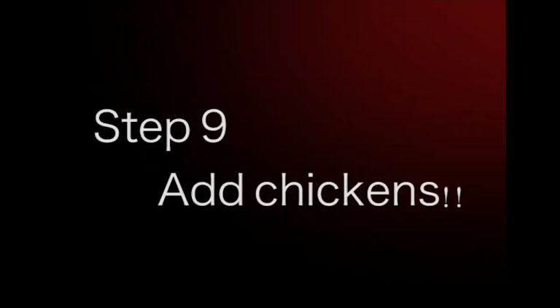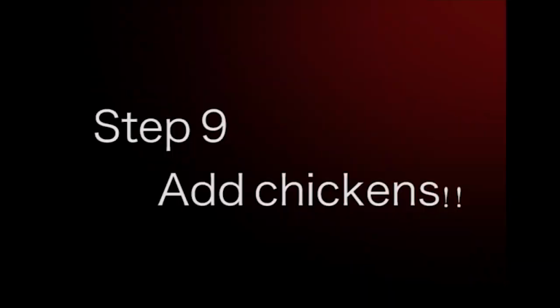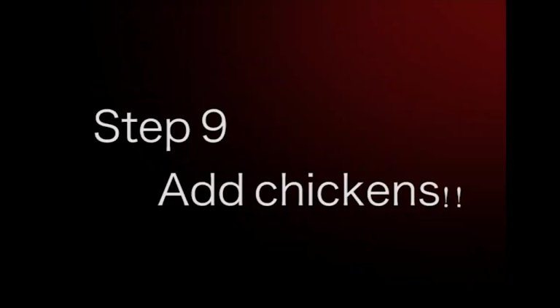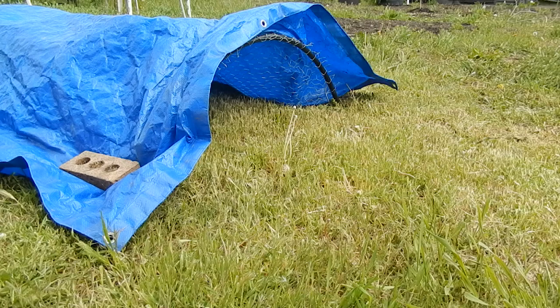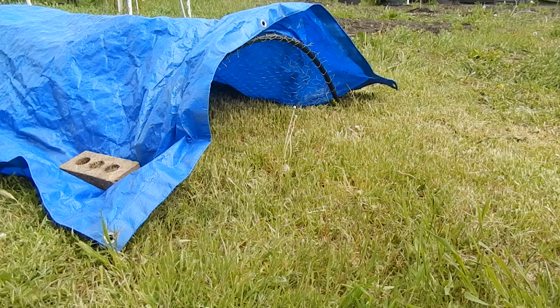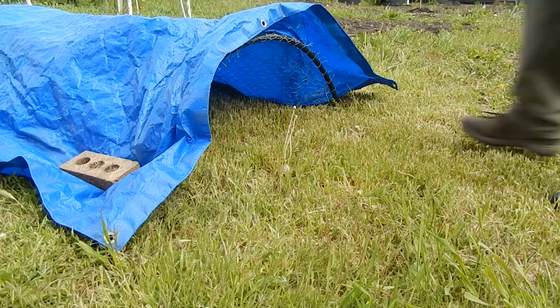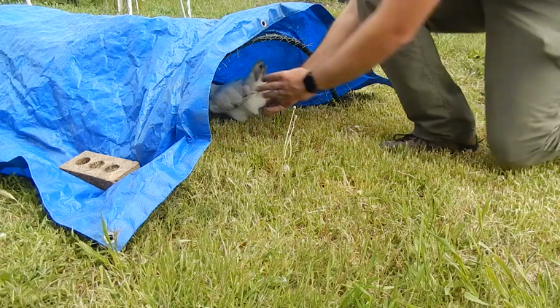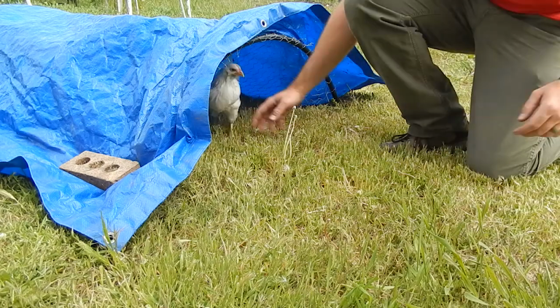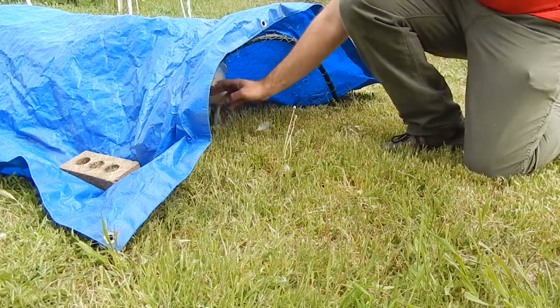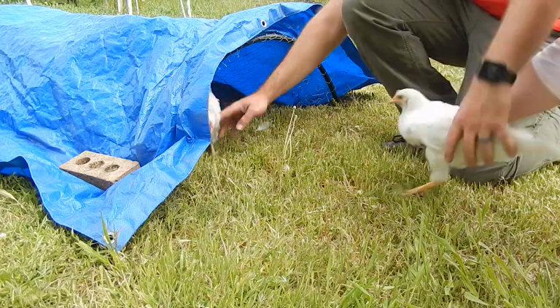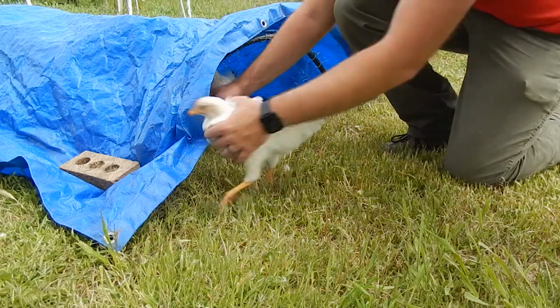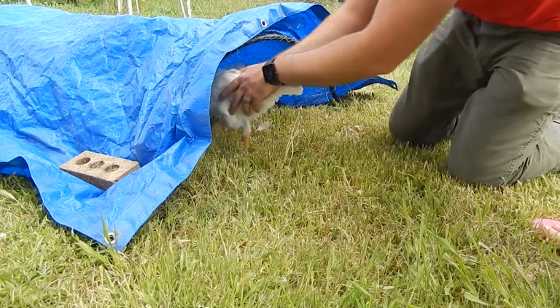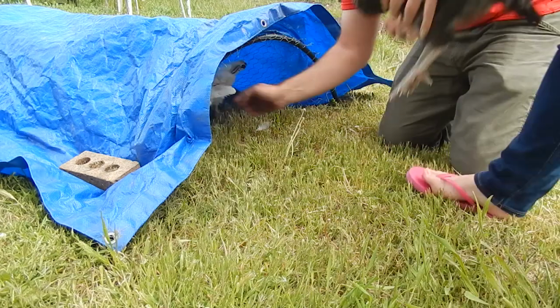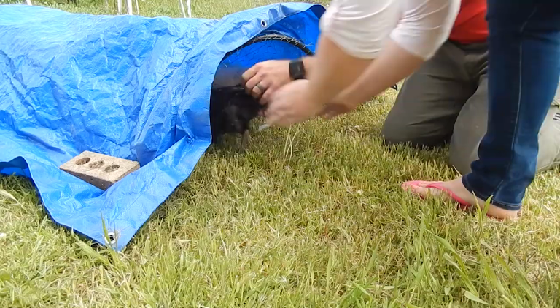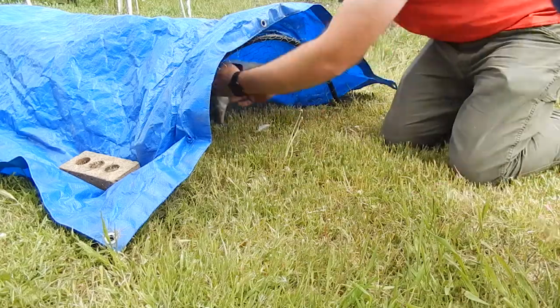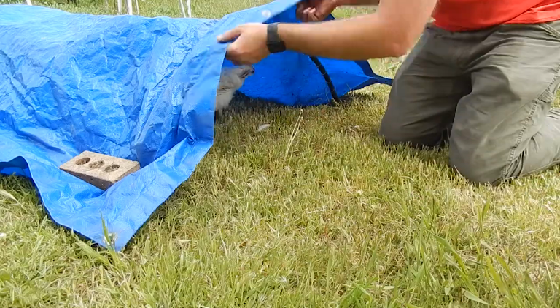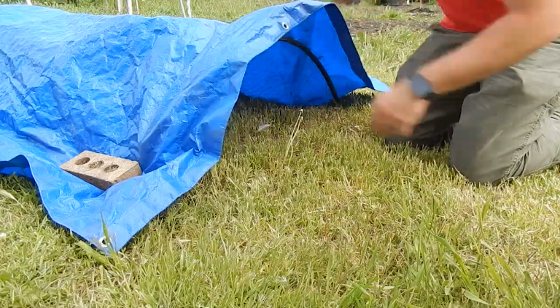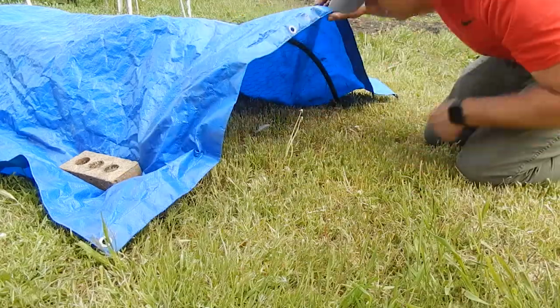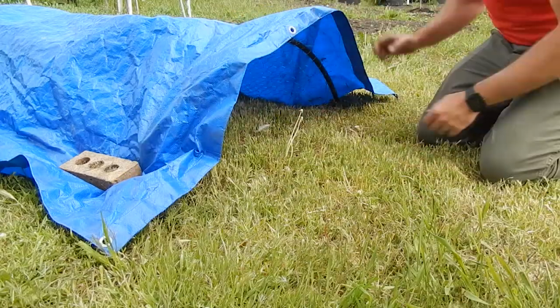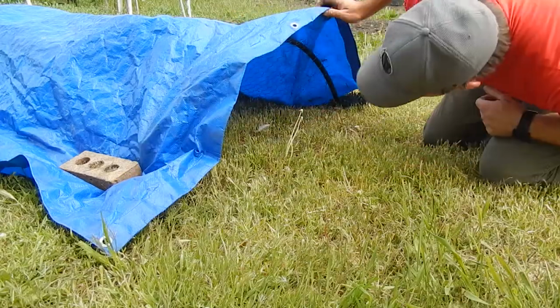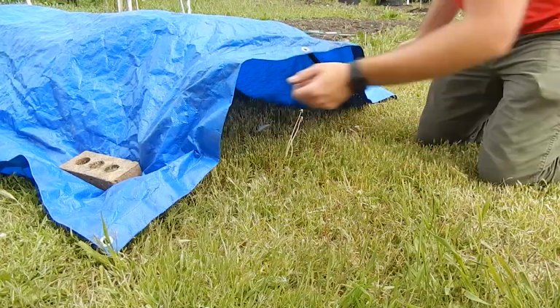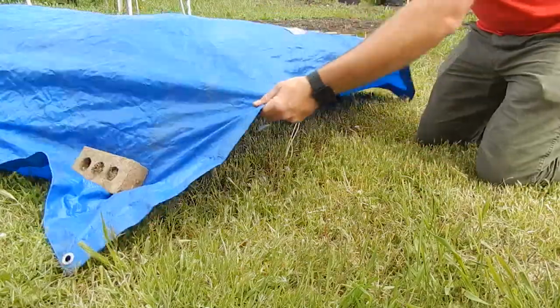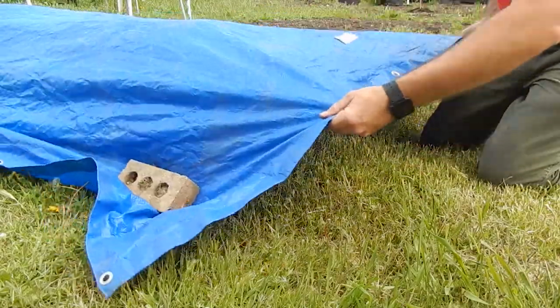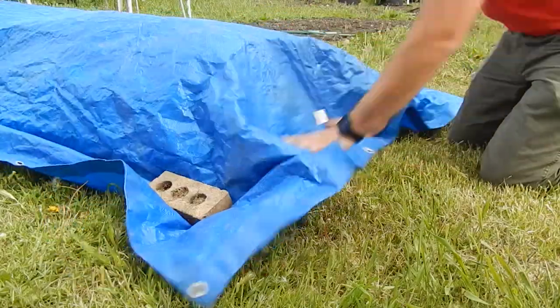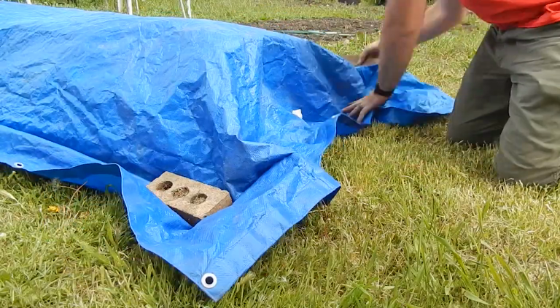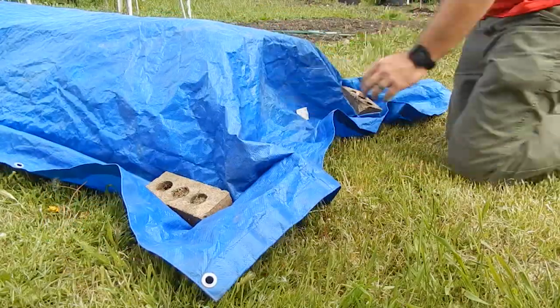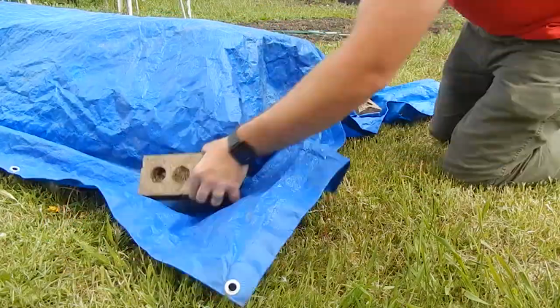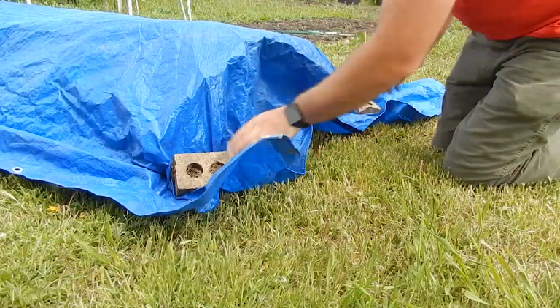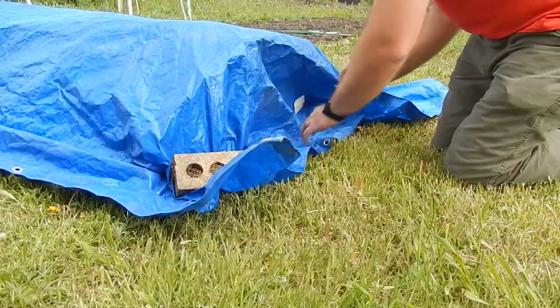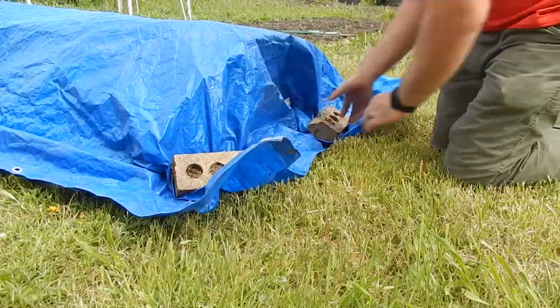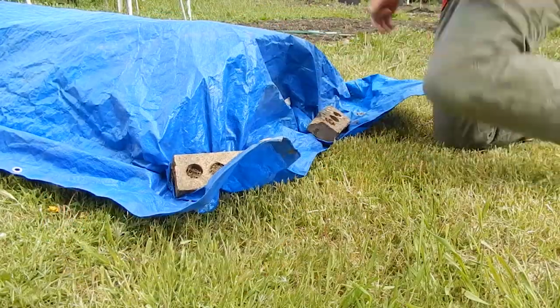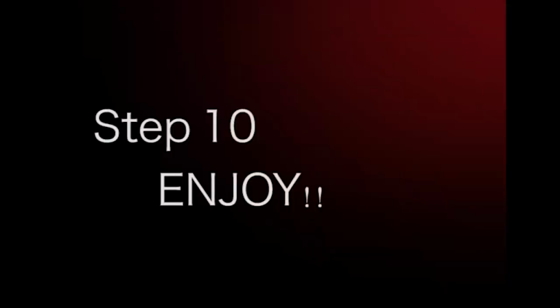We just add our chickens at the end where we put the tarp, then I just pull the tarp down and put some bricks over it.